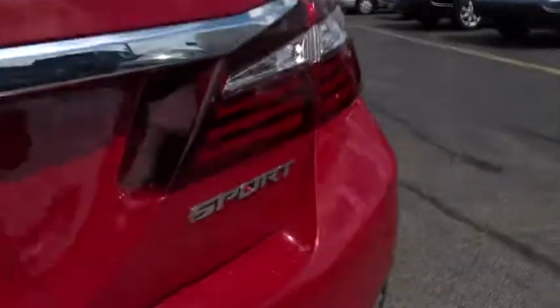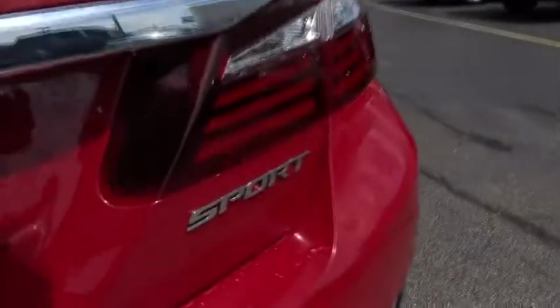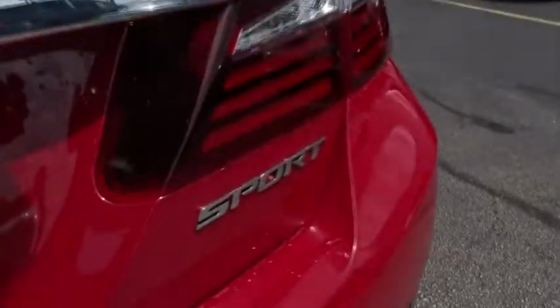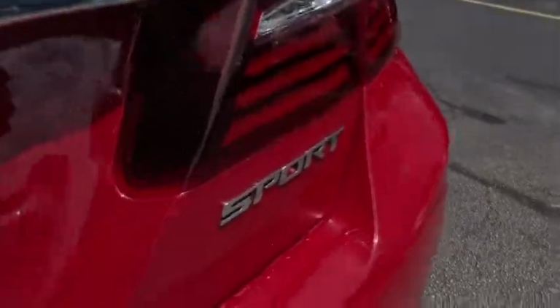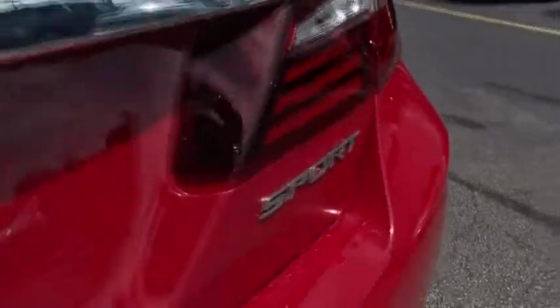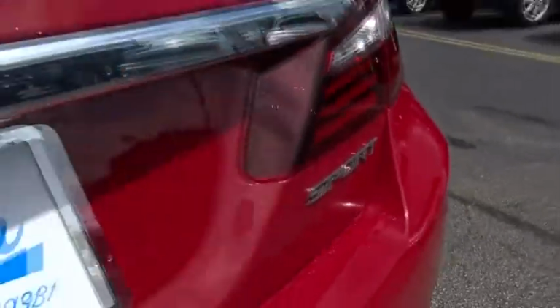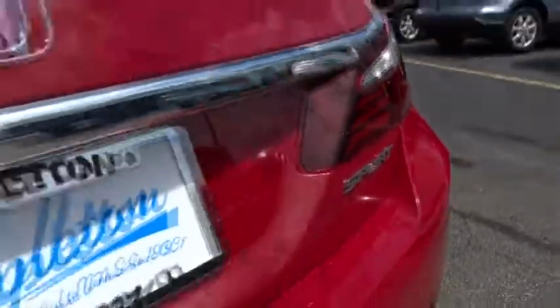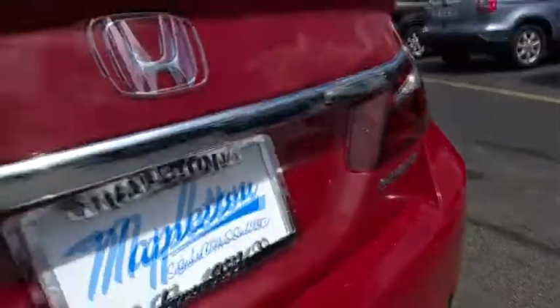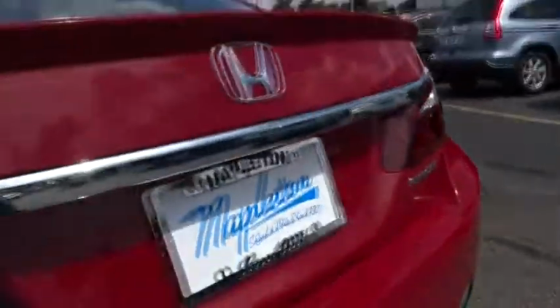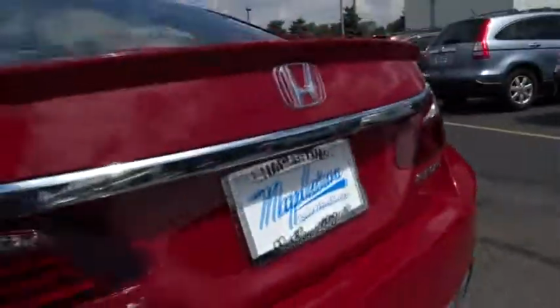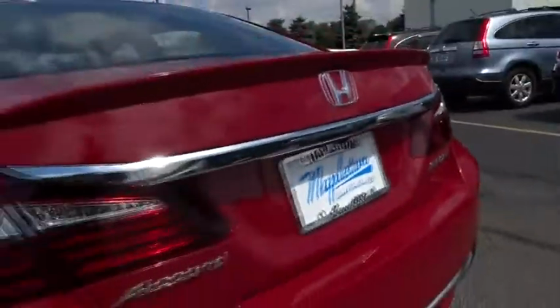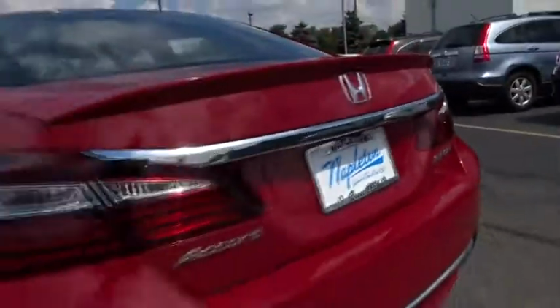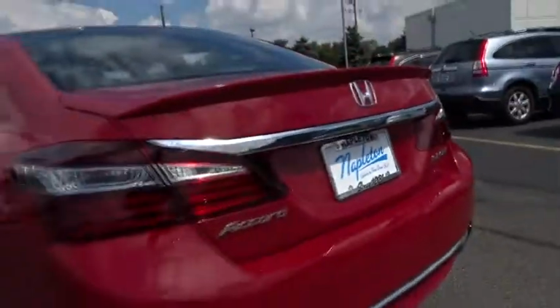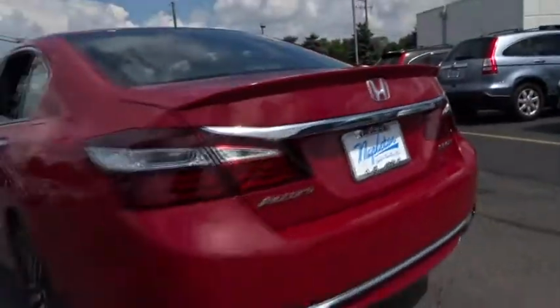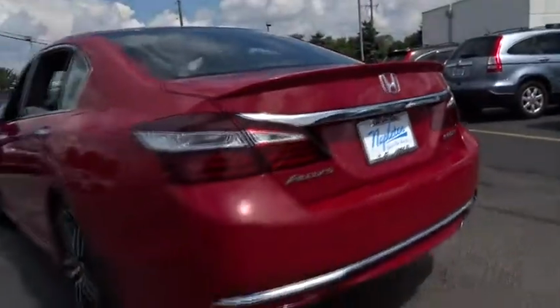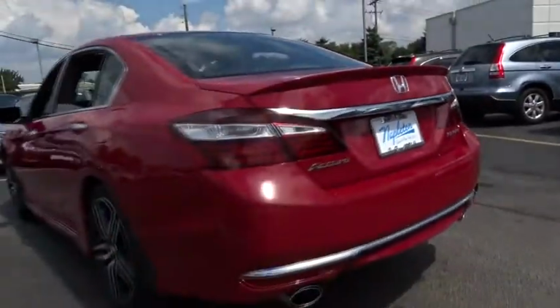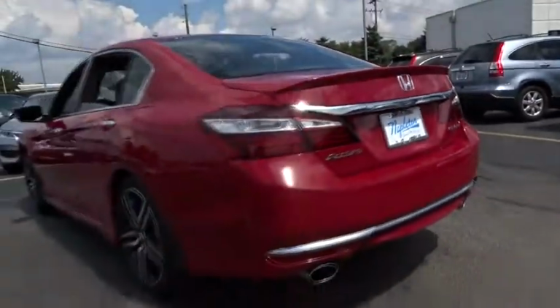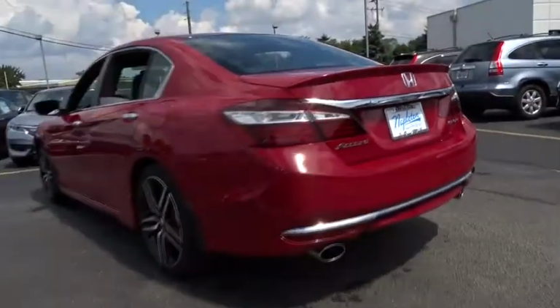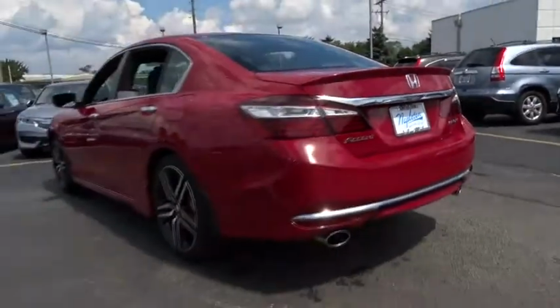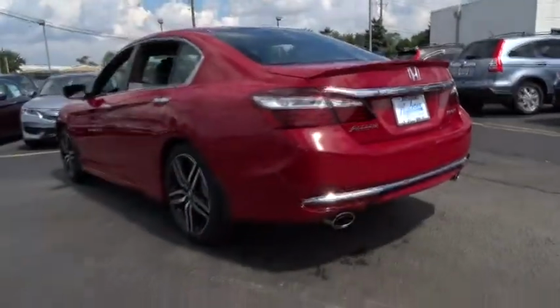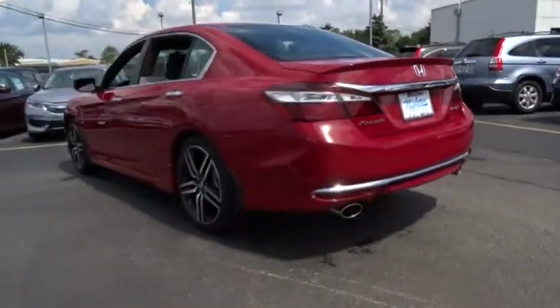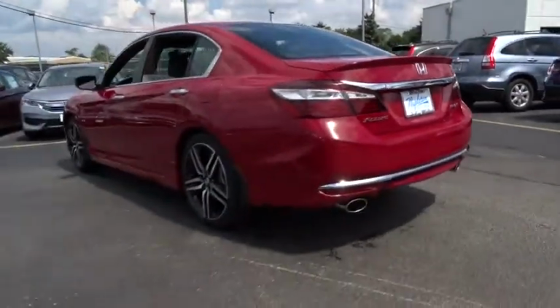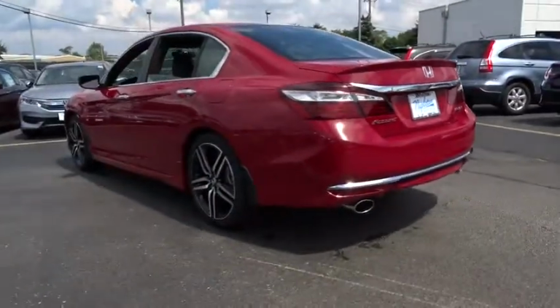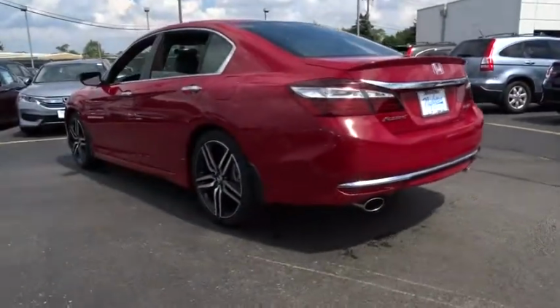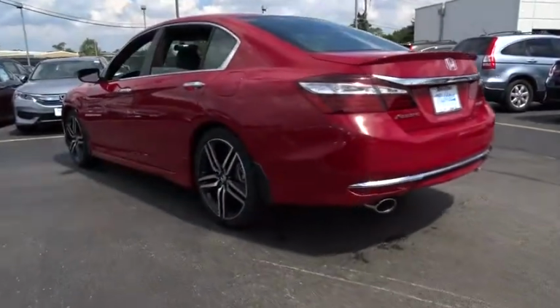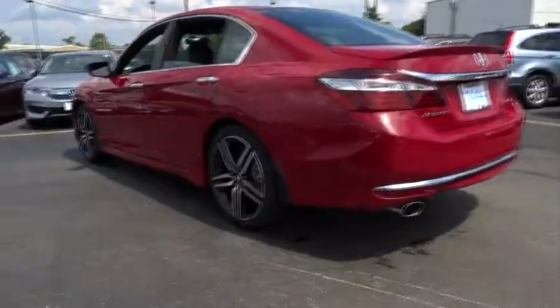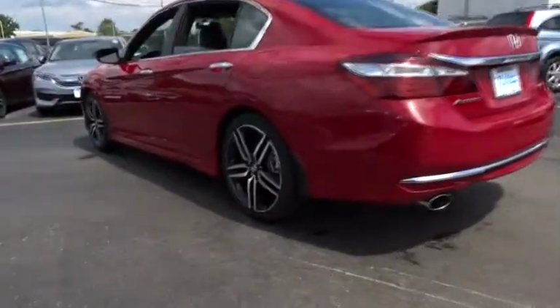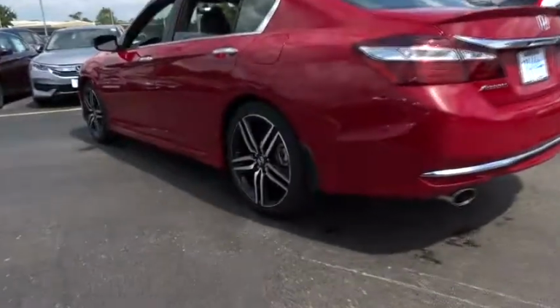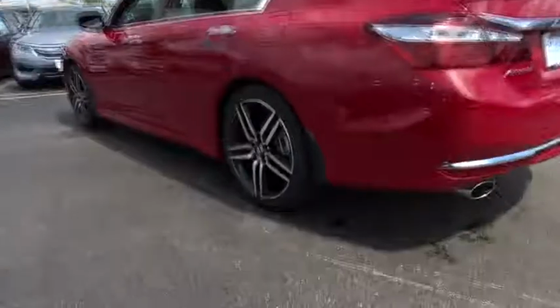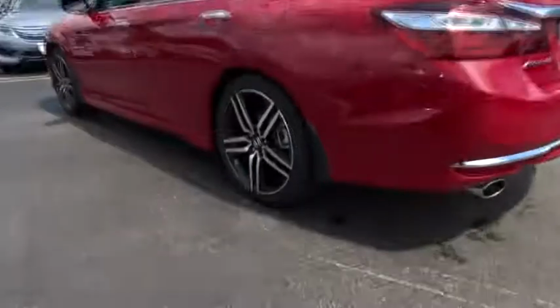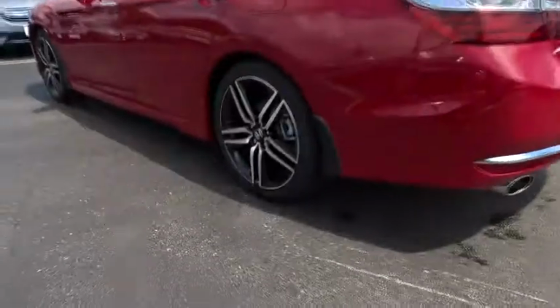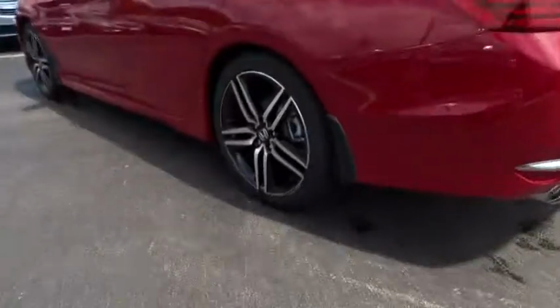Tachometer. Overhead console. Panic alarm. Cloth seat trim. Power driver's seat.